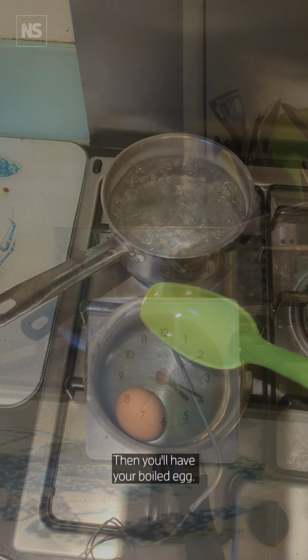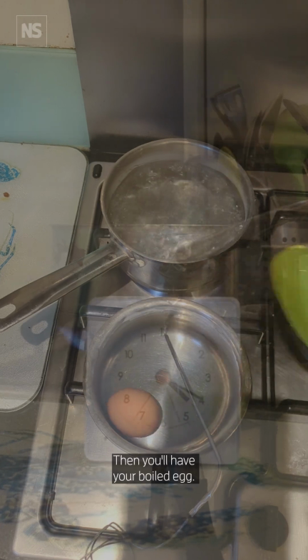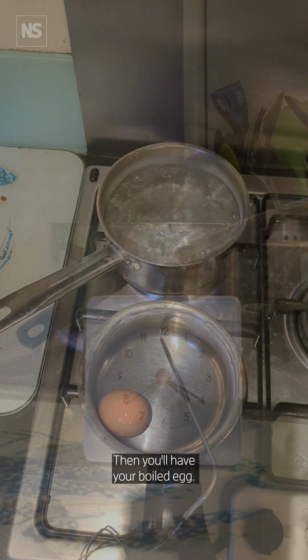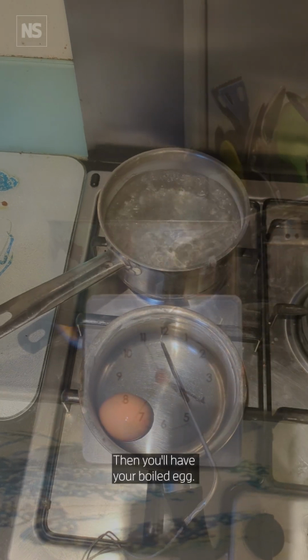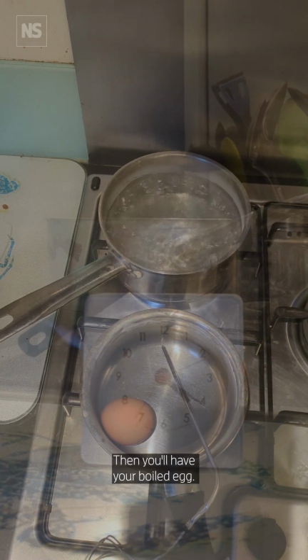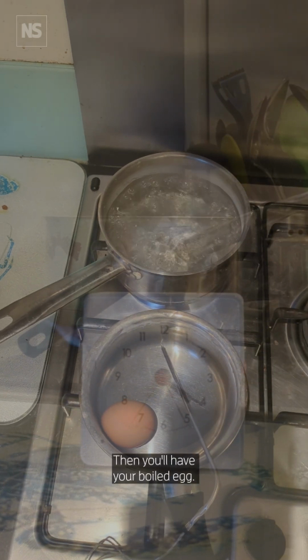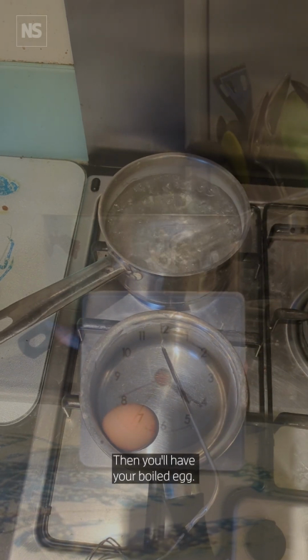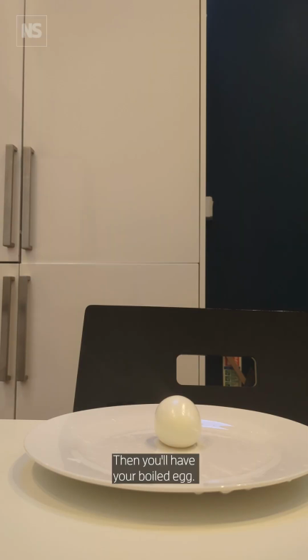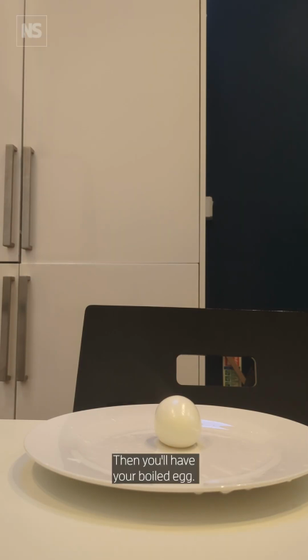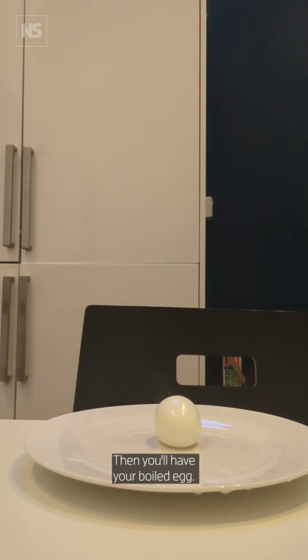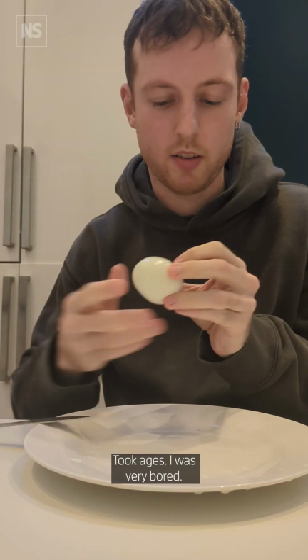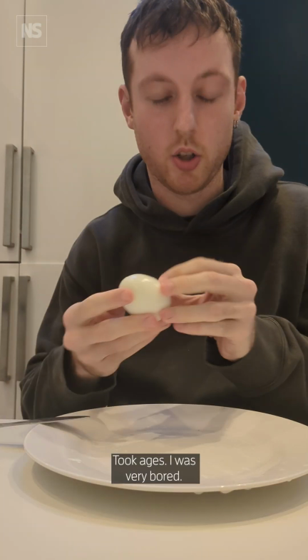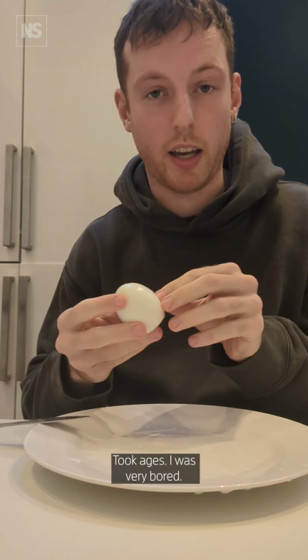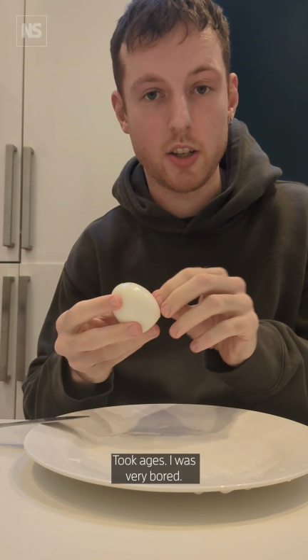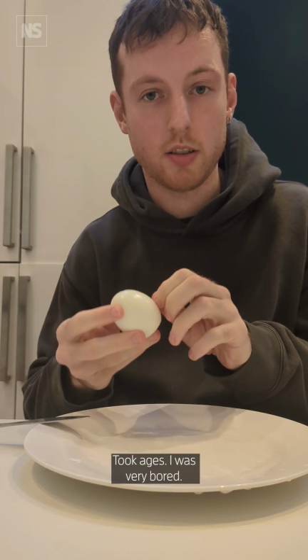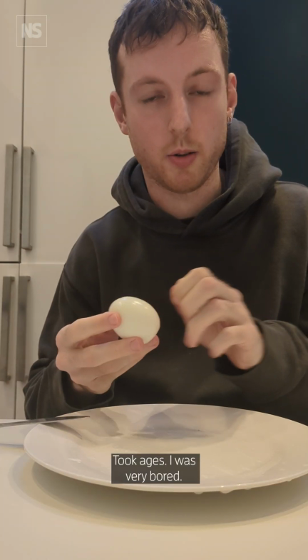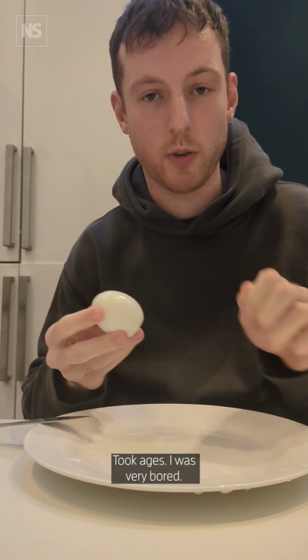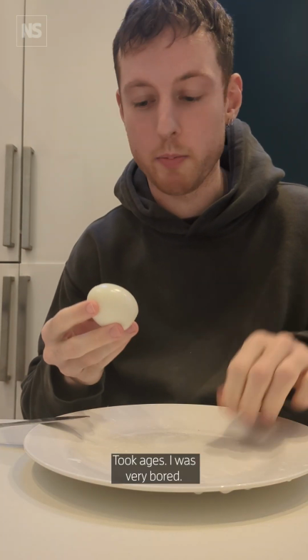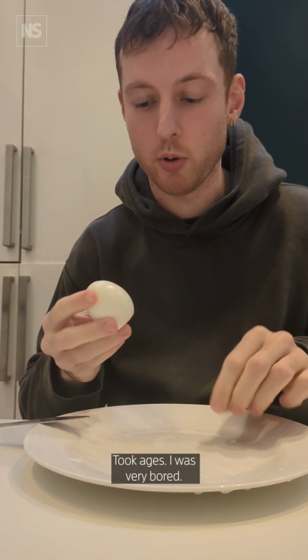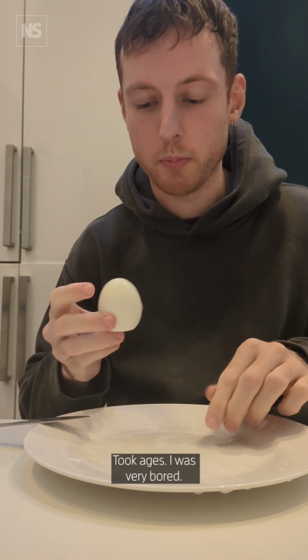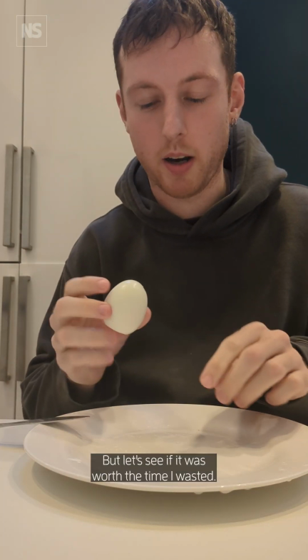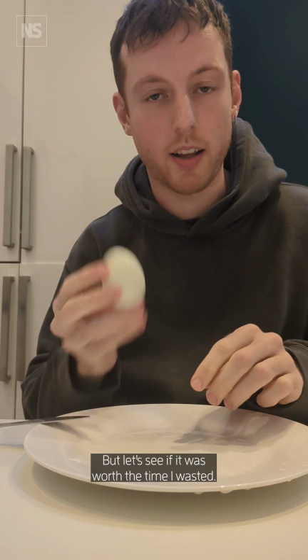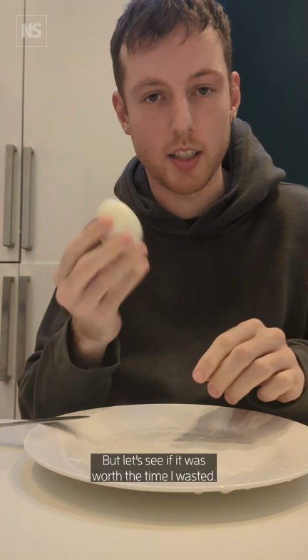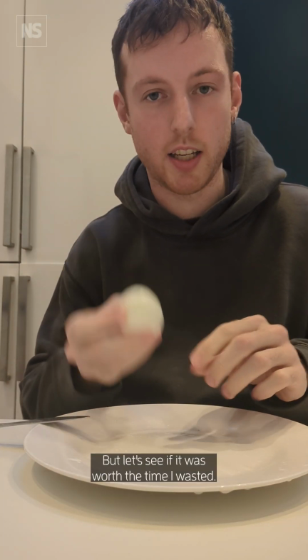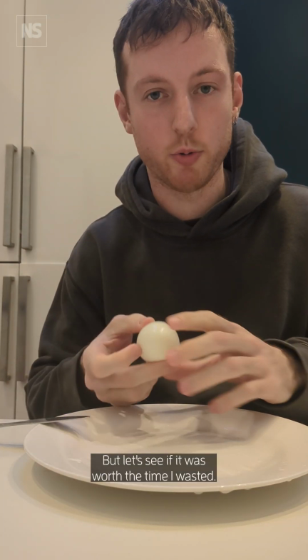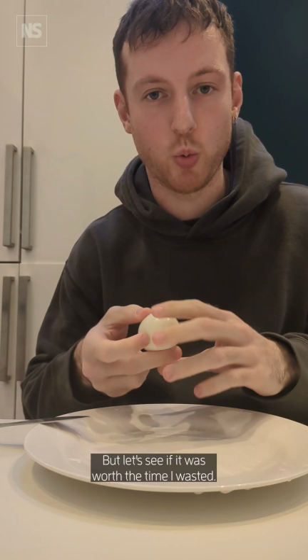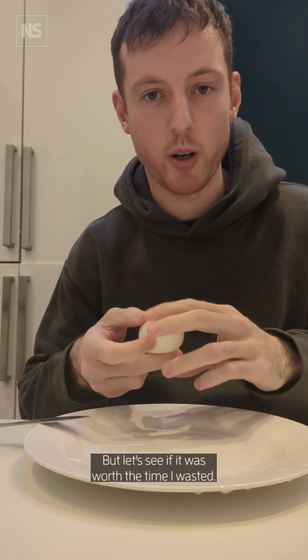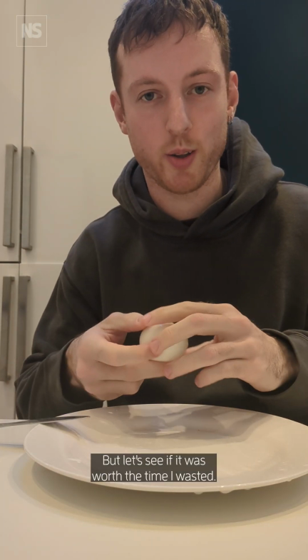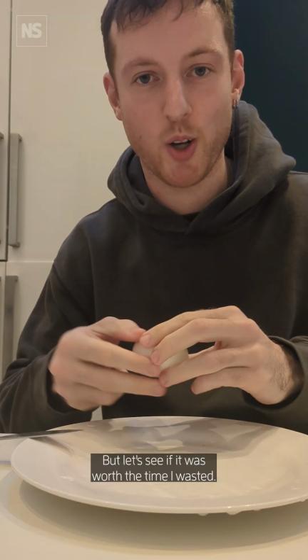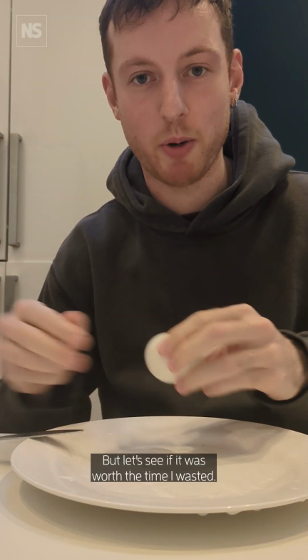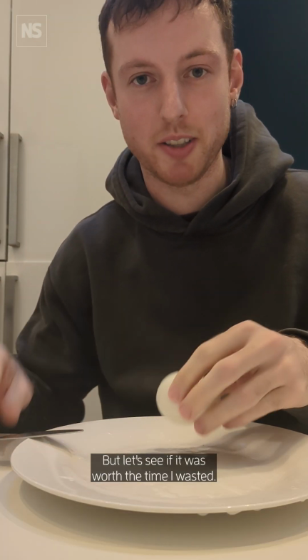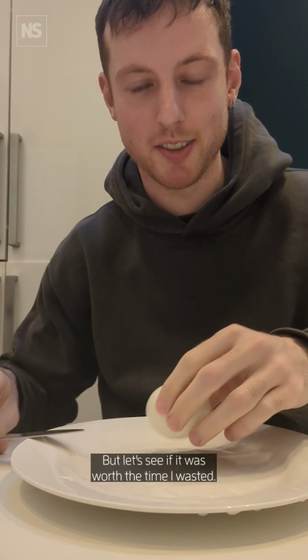Then you'll have your boiled egg. Took ages, I was very bored, but let's see if it was worth the time I wasted.